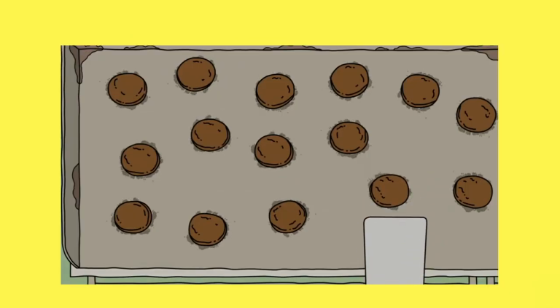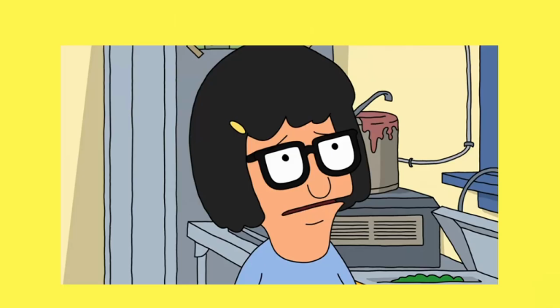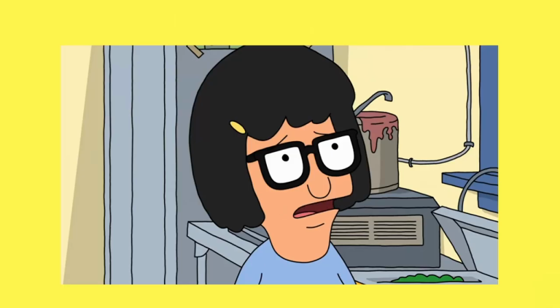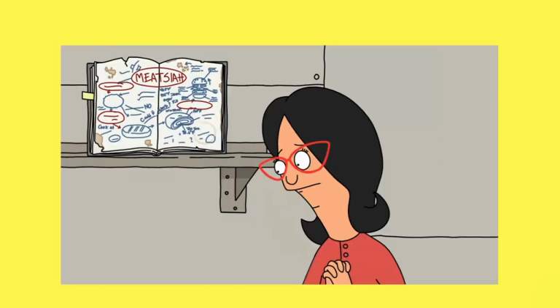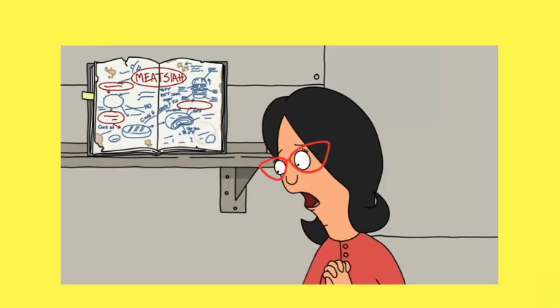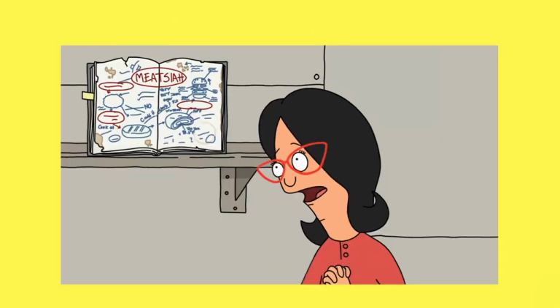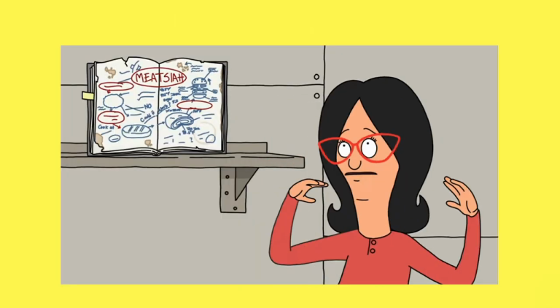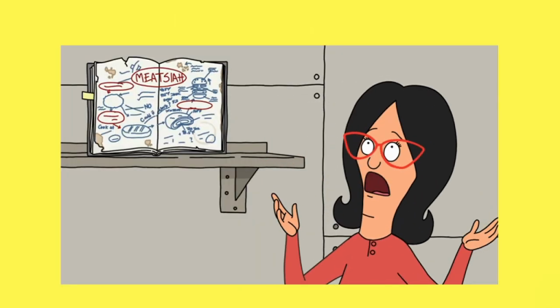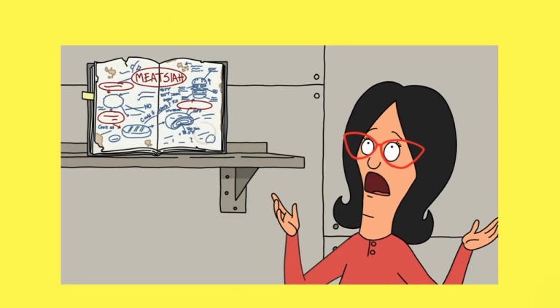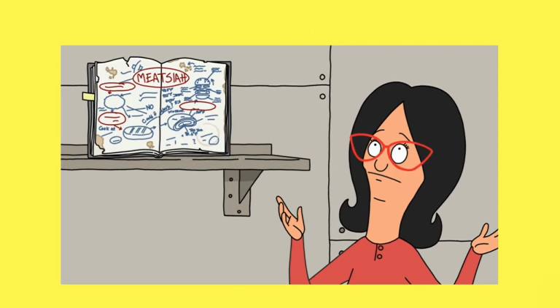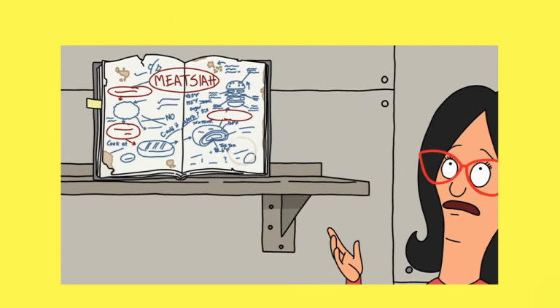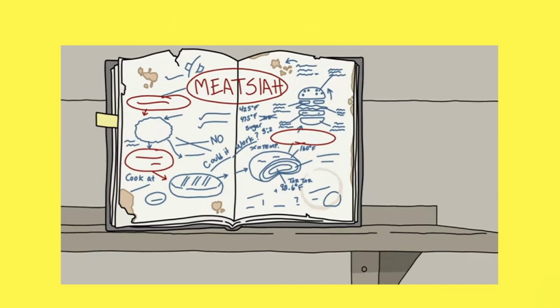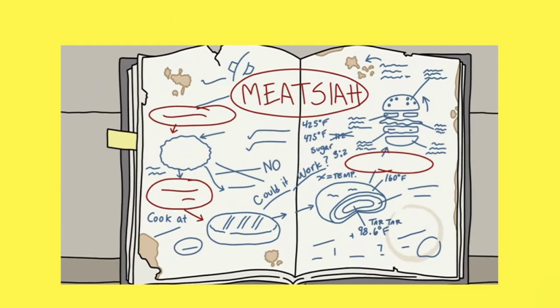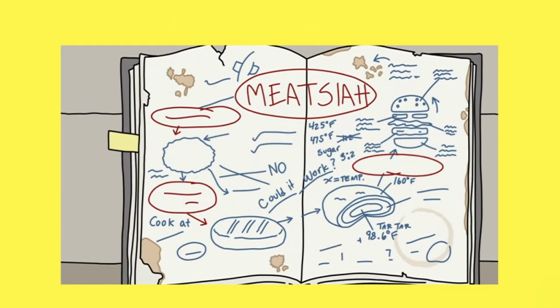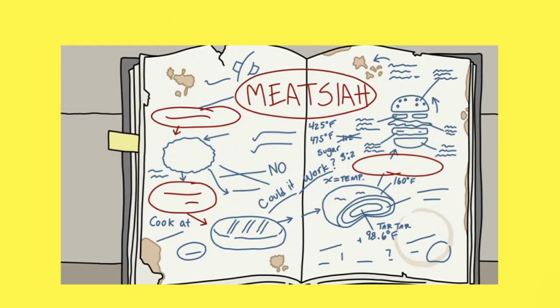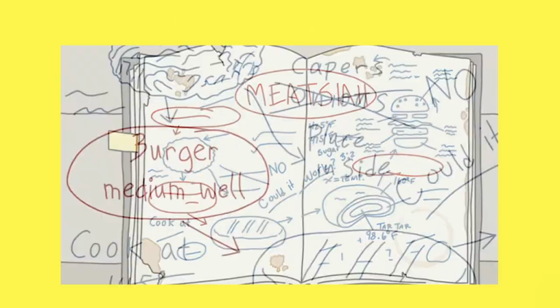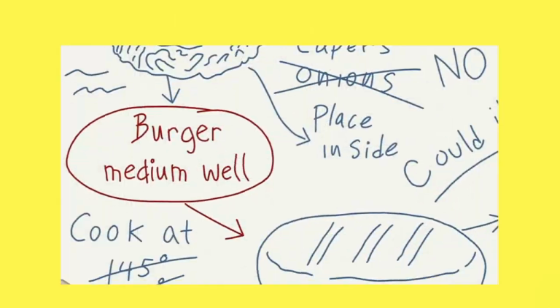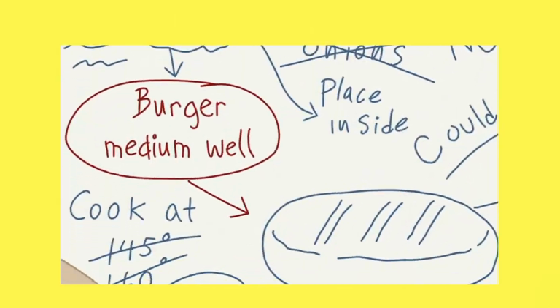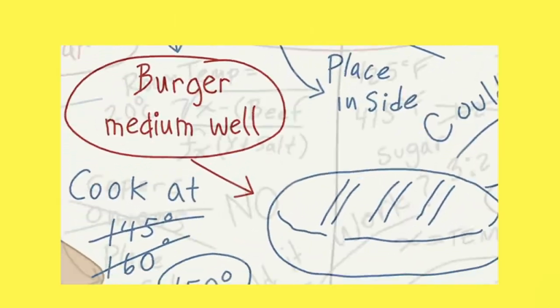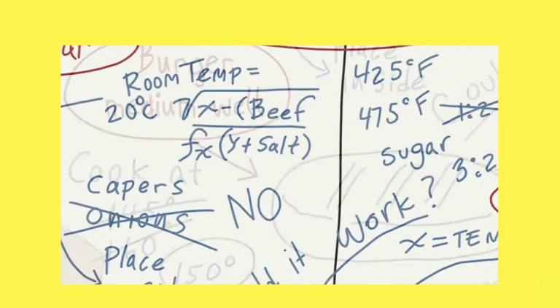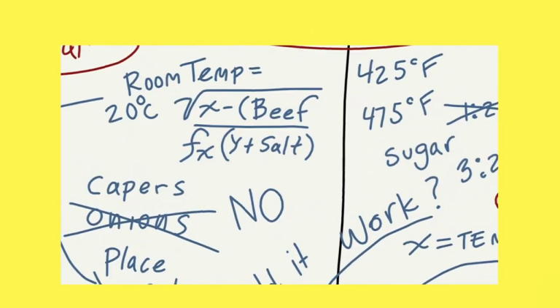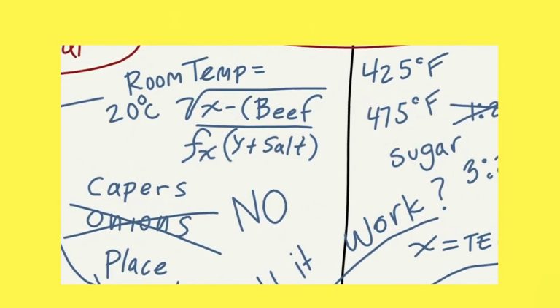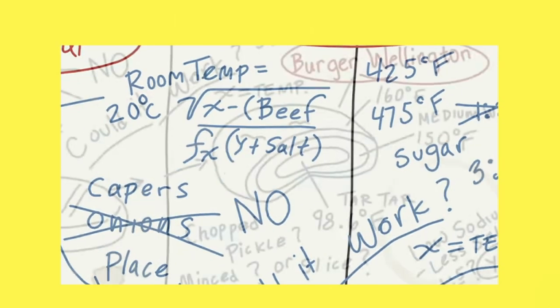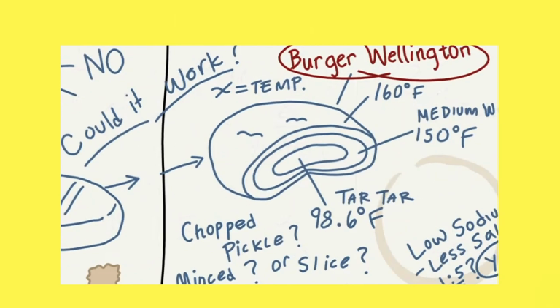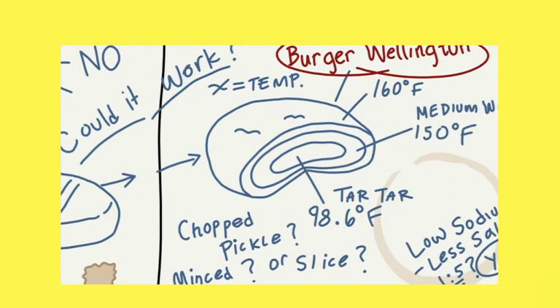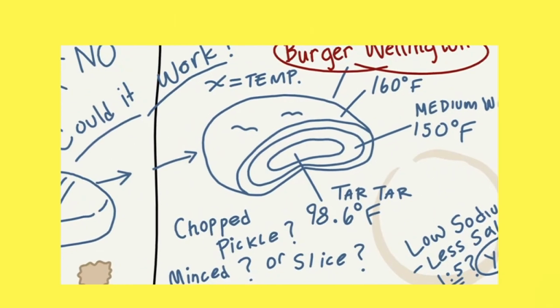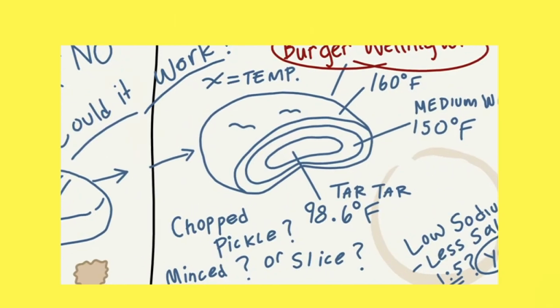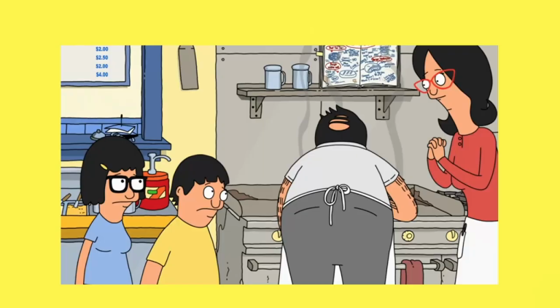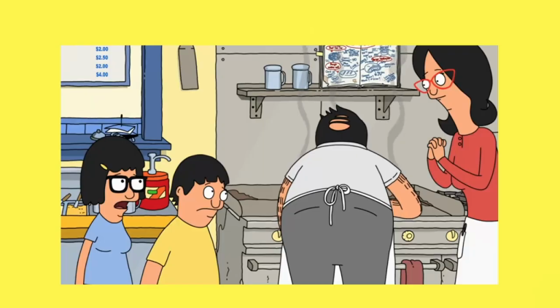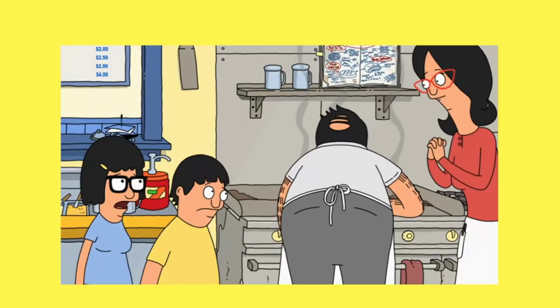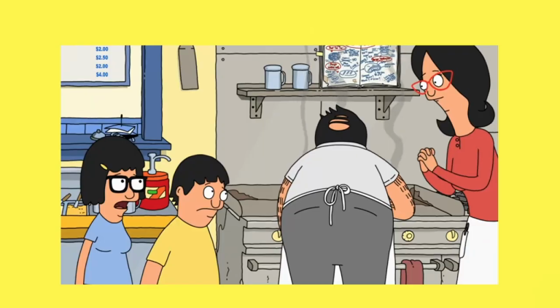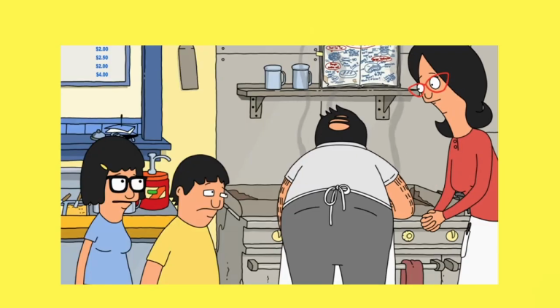What is it? He calls it the meat sire. It's beef tartare inside a burger, medium well, inside a burger Wellington.